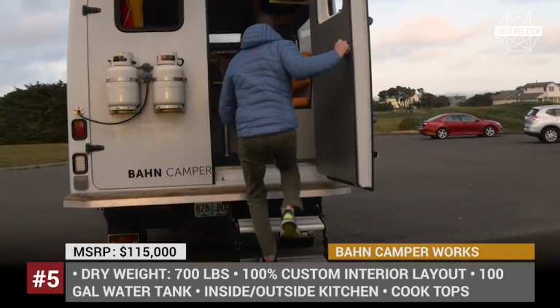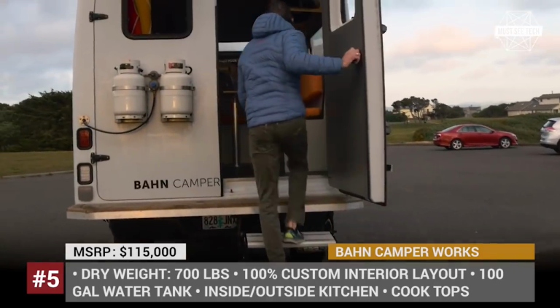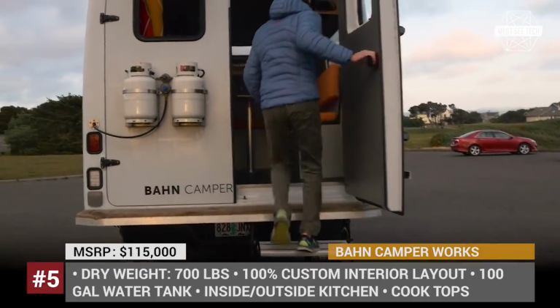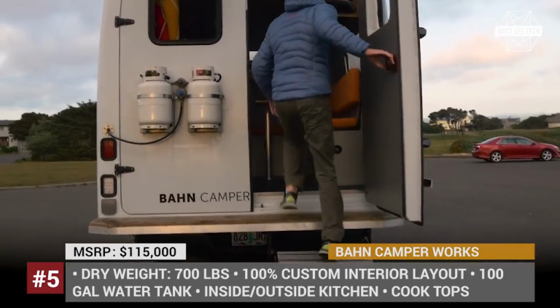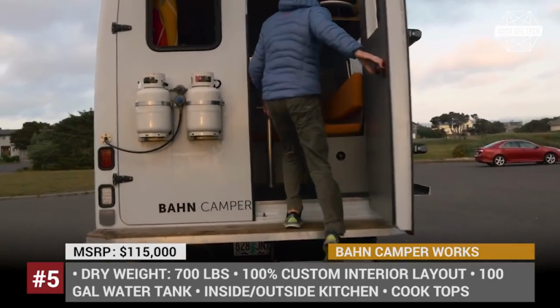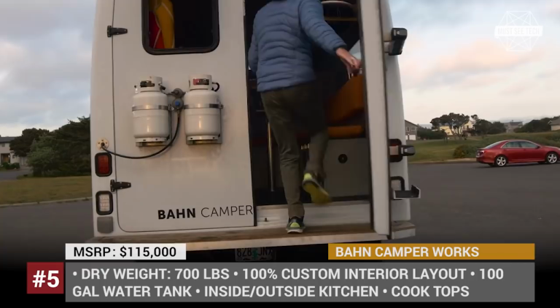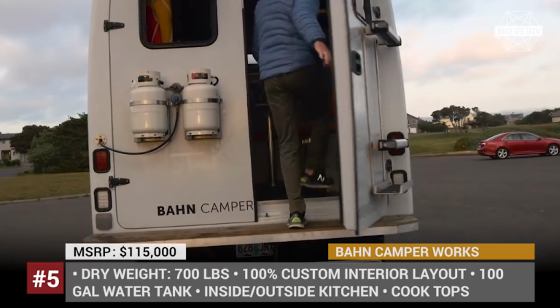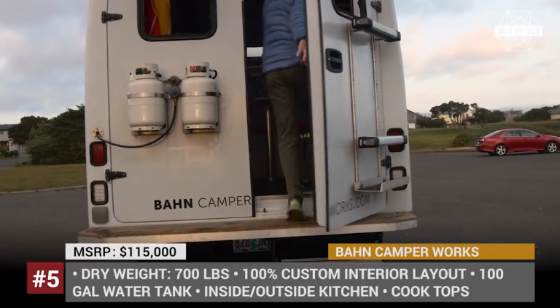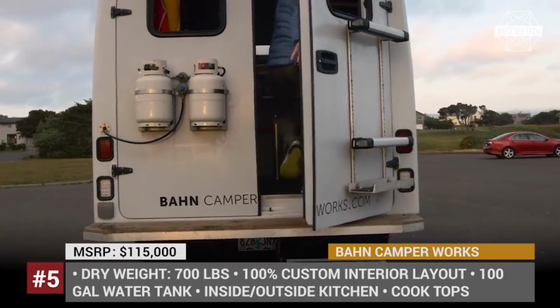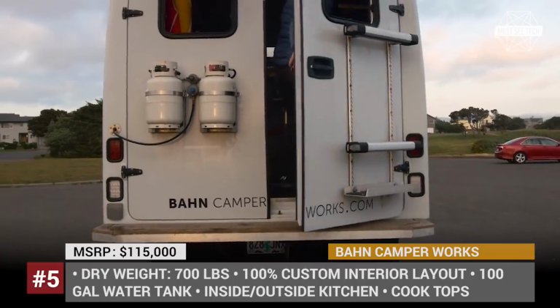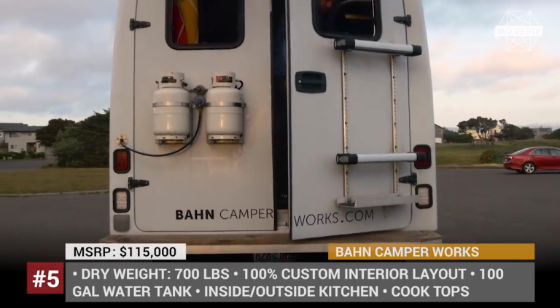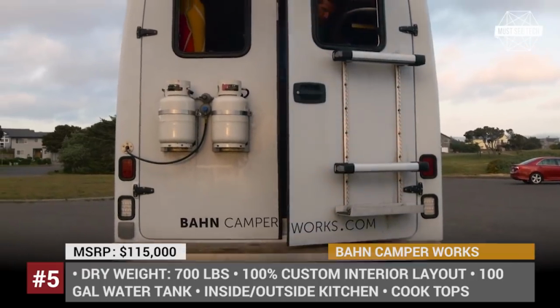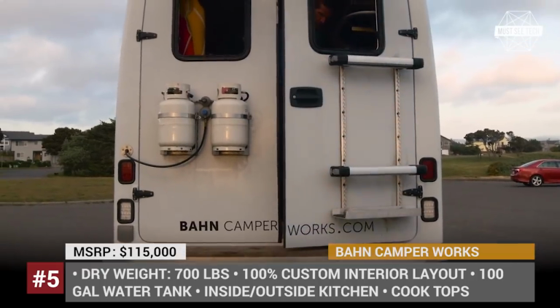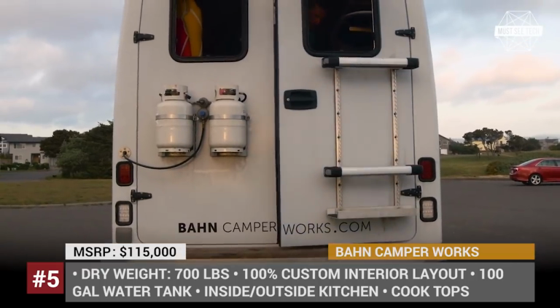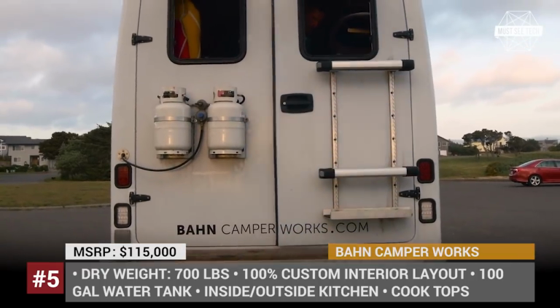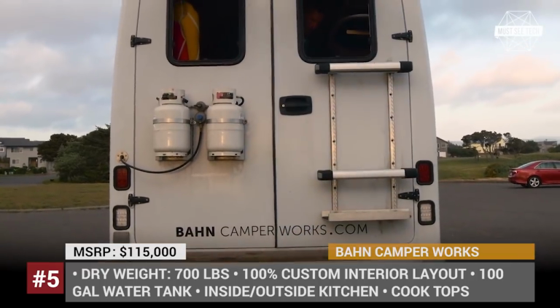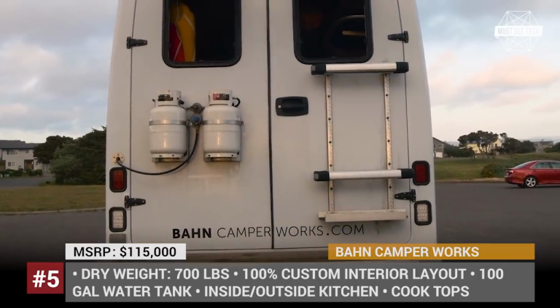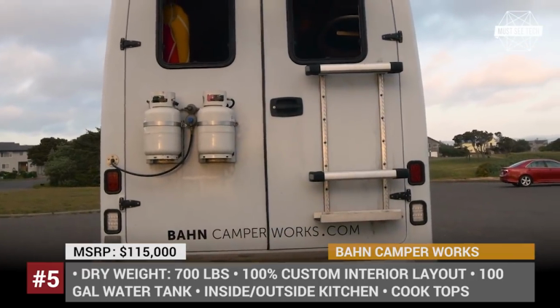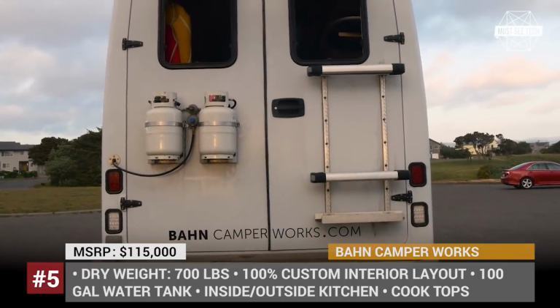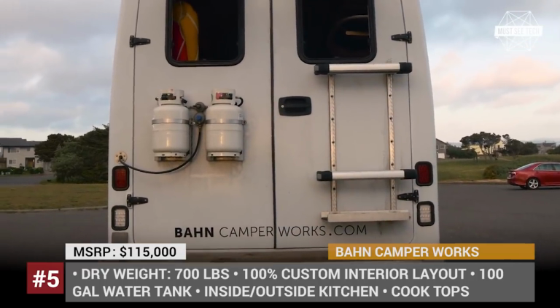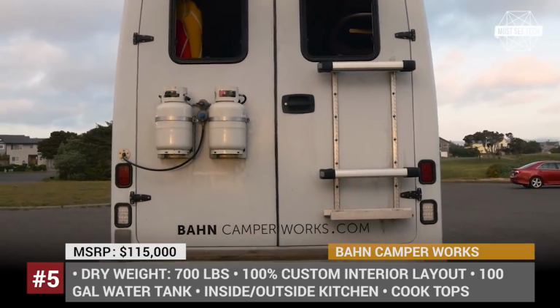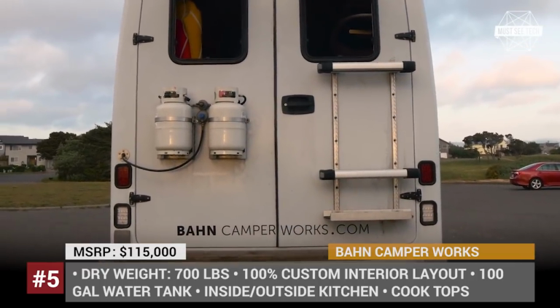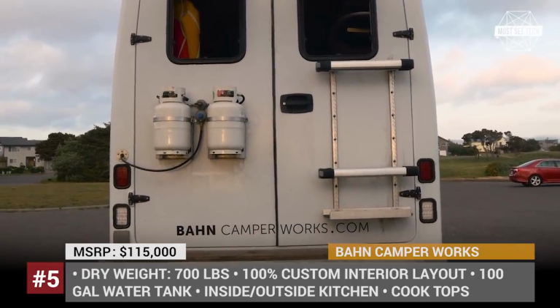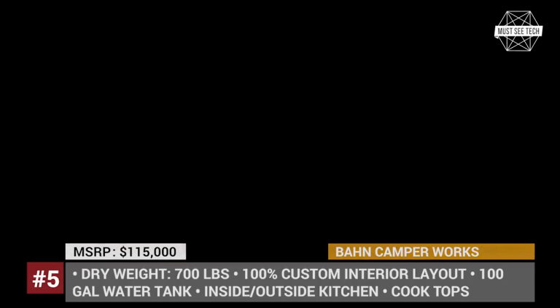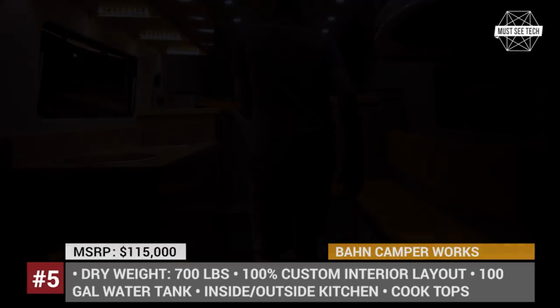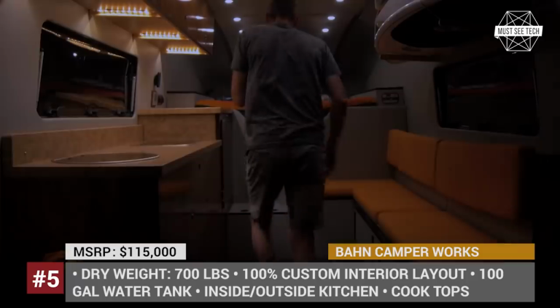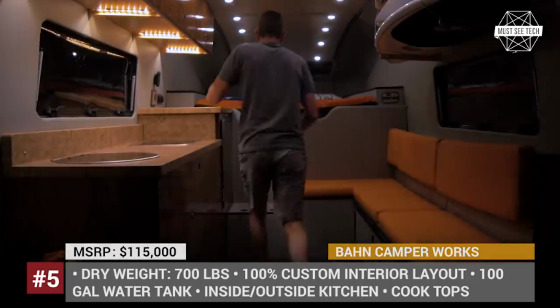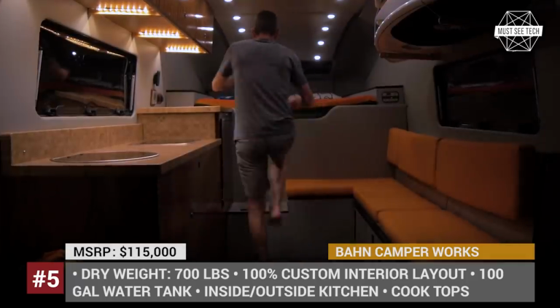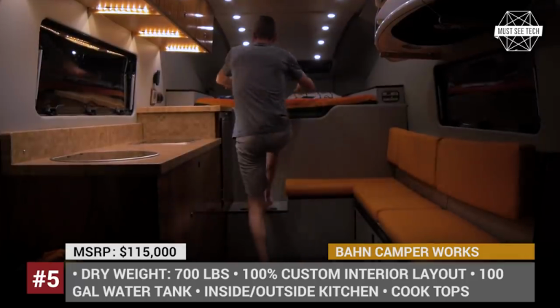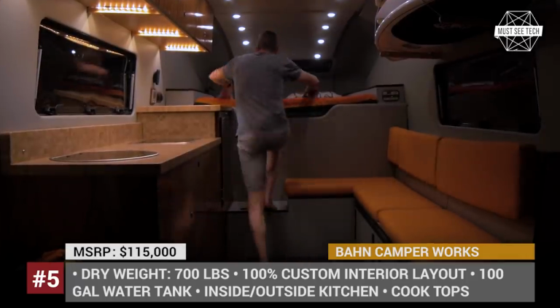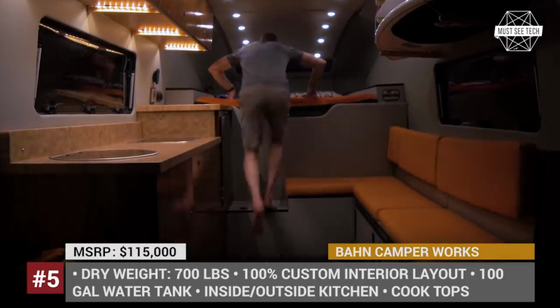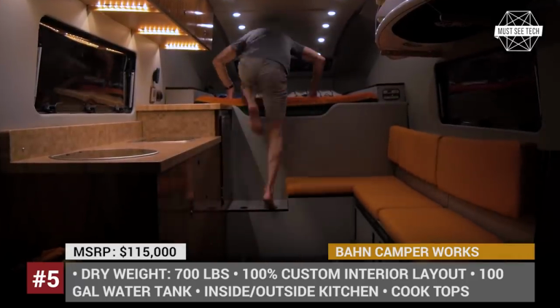The variety of features includes uniquely engineered double rear doors, heated floors, wet baths, and many more.